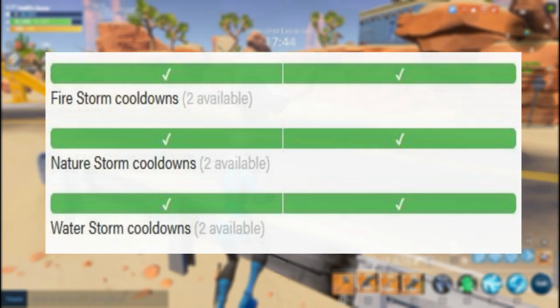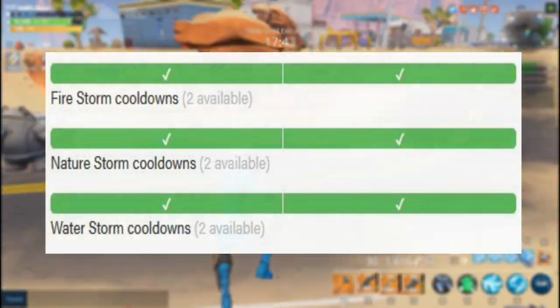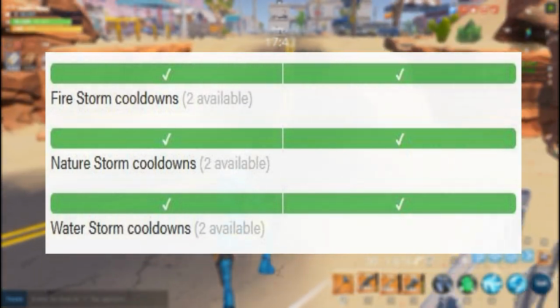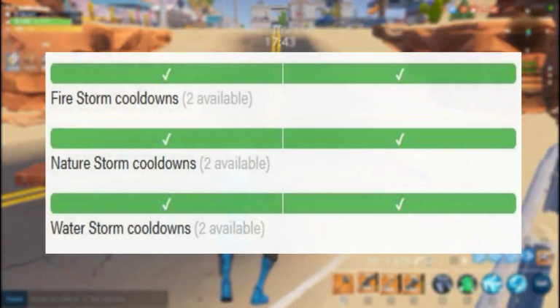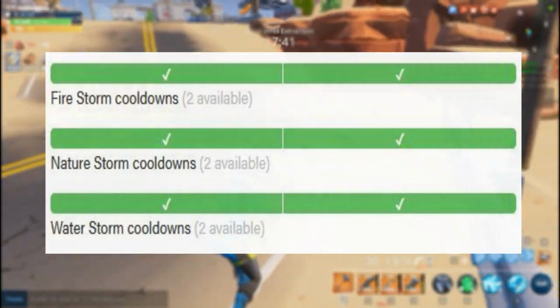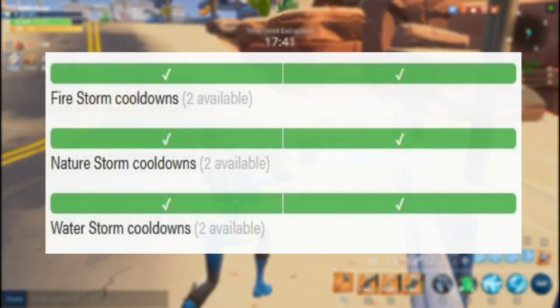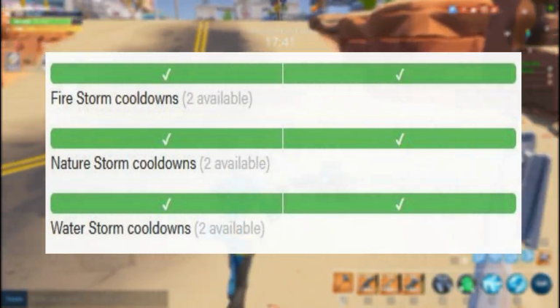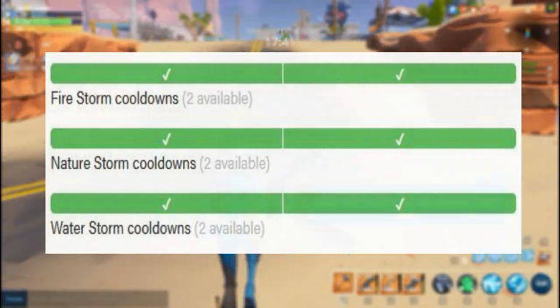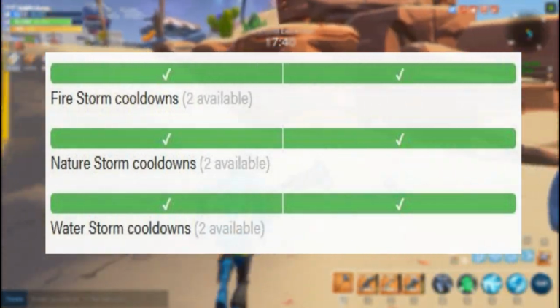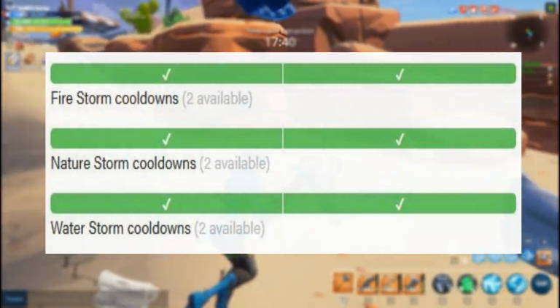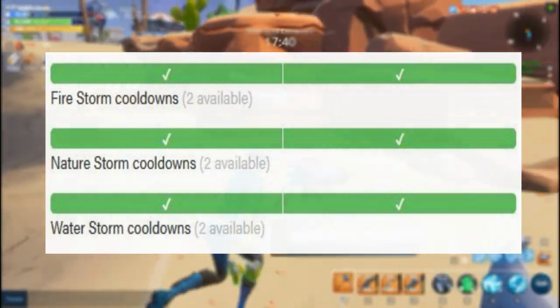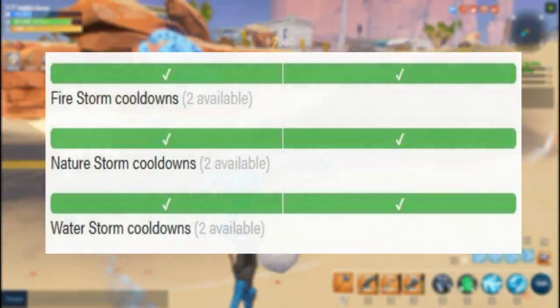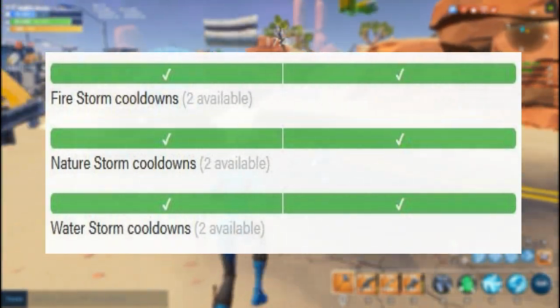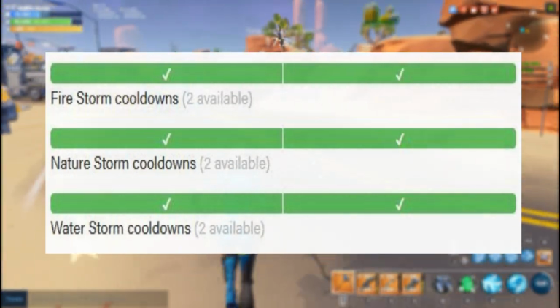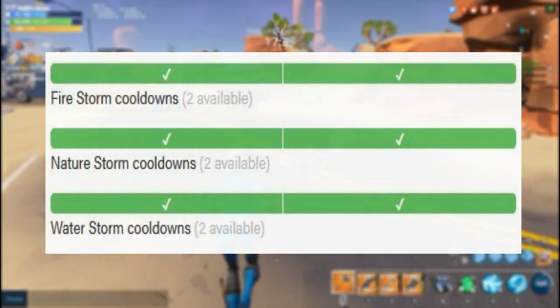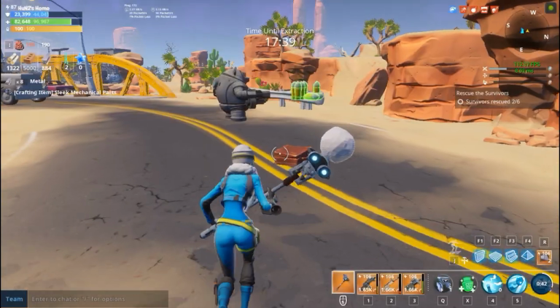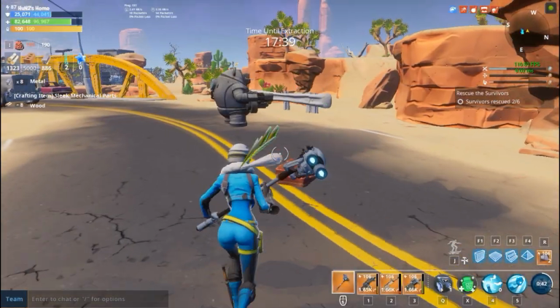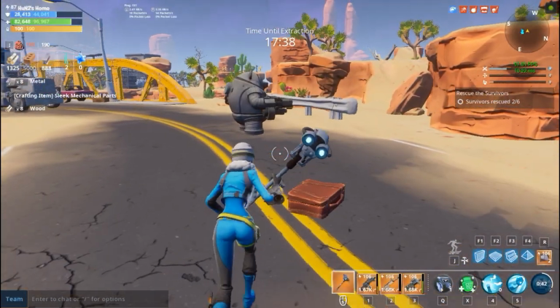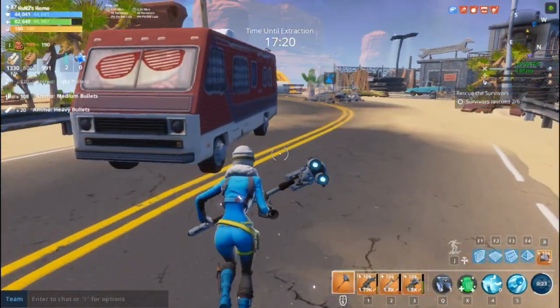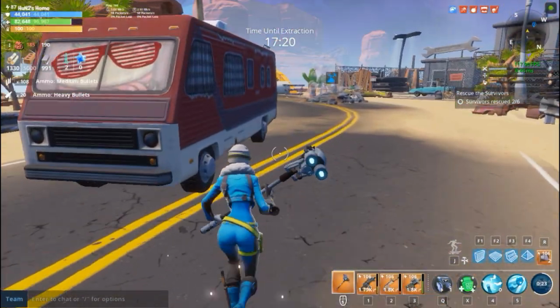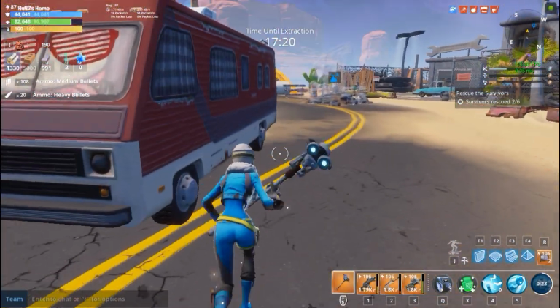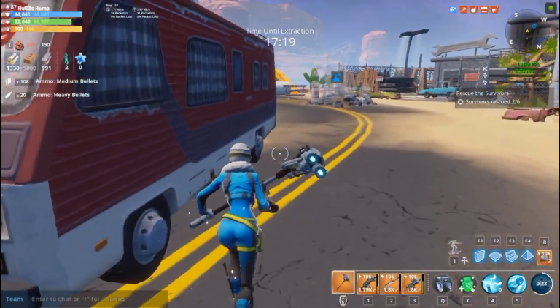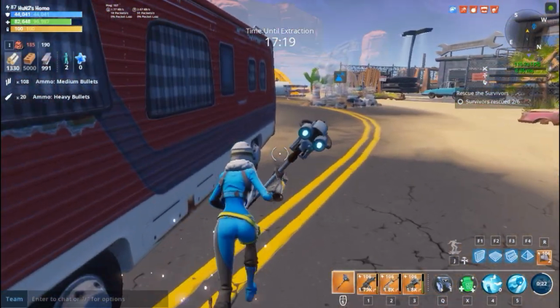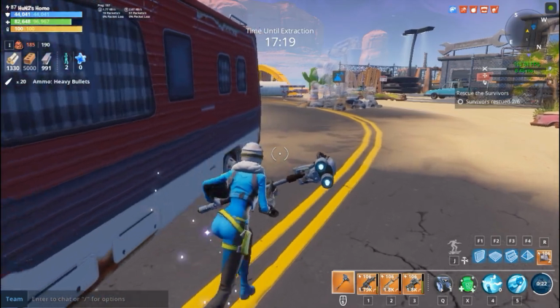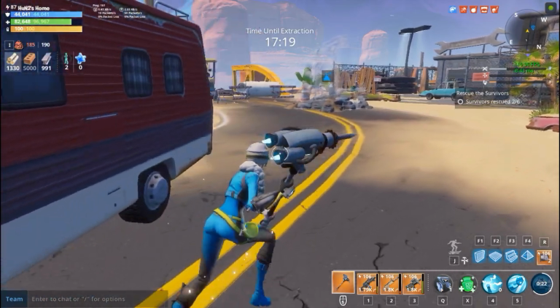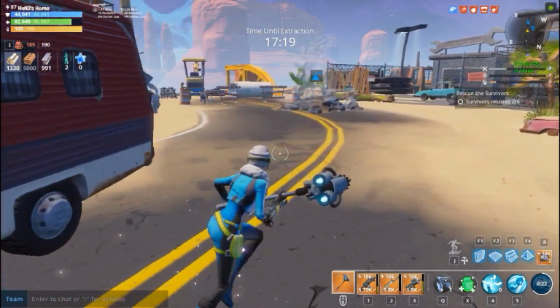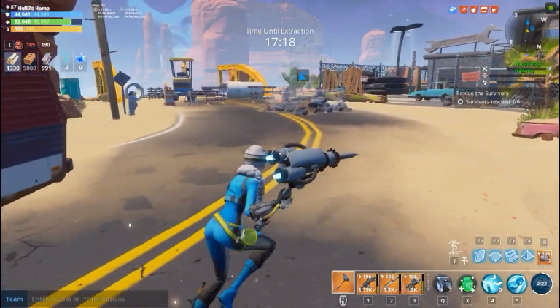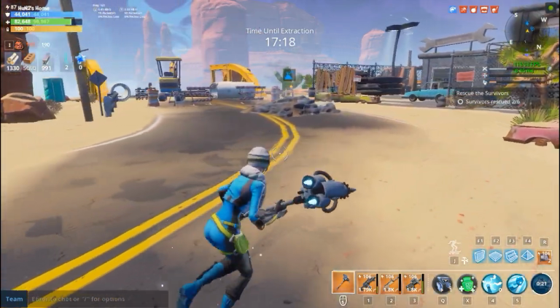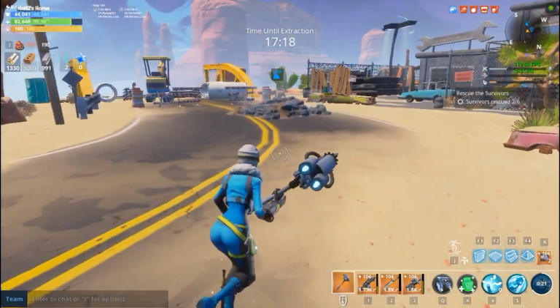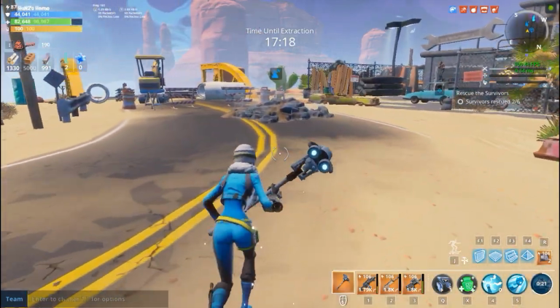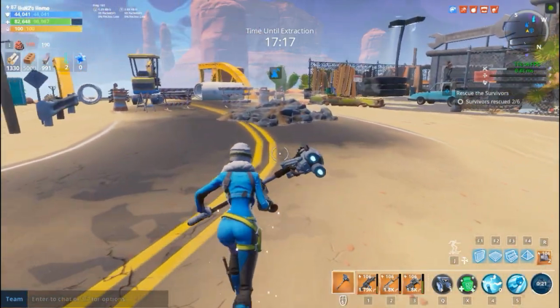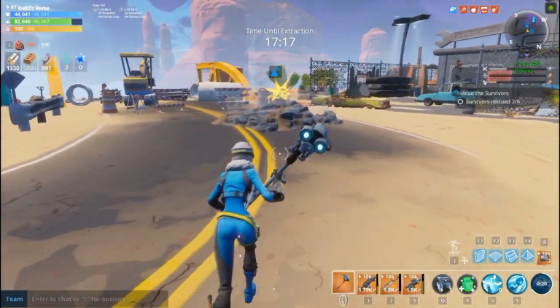For elemental storm type alerts, we have 2 of each elemental type. There are 3 elements in Save the World: fire, nature, and water — so that's 2 for fire, 2 for water, and 2 for nature.